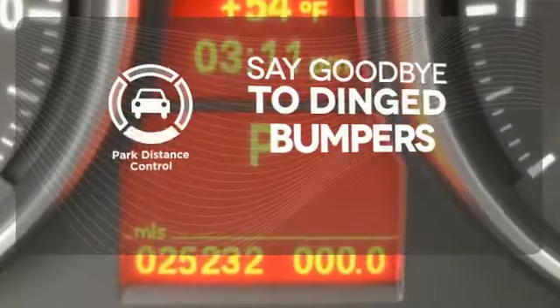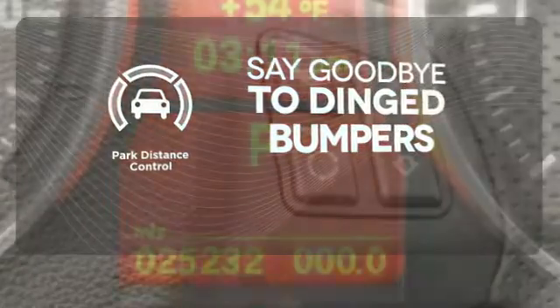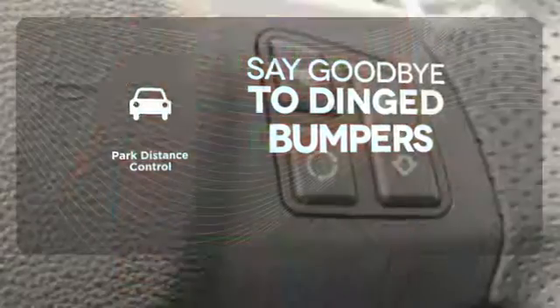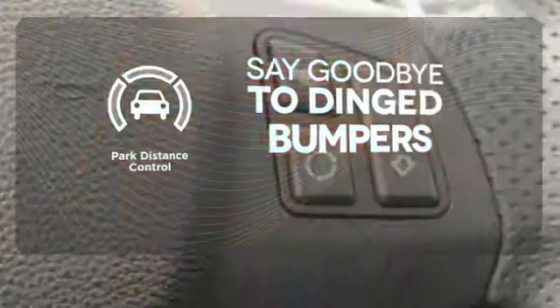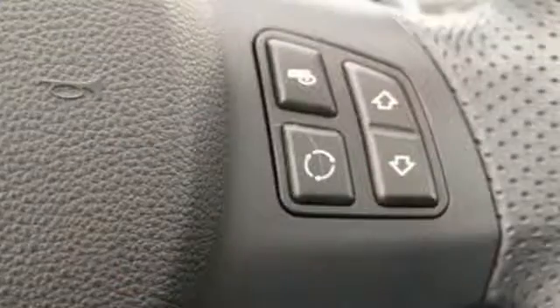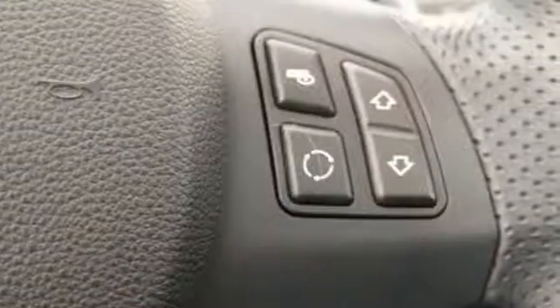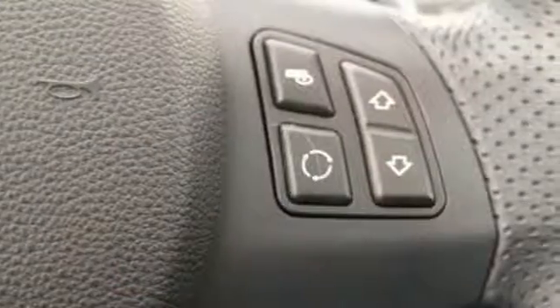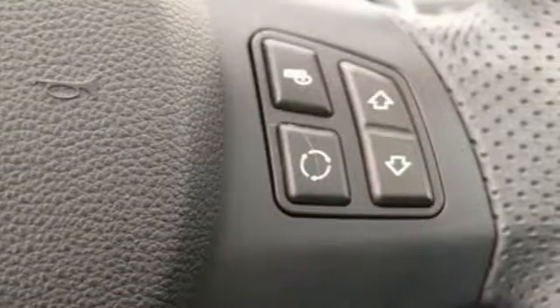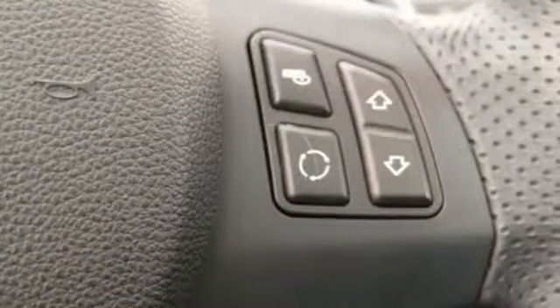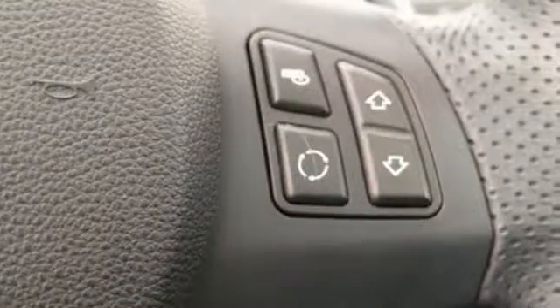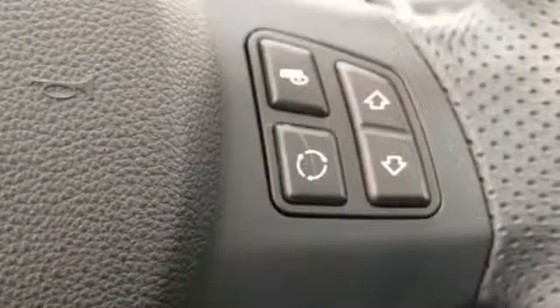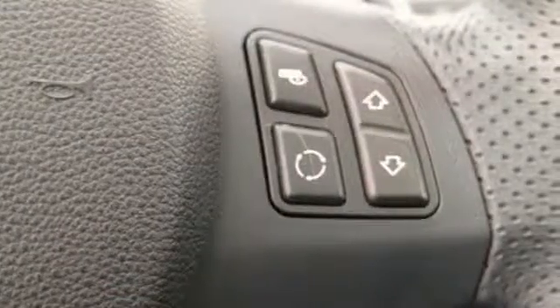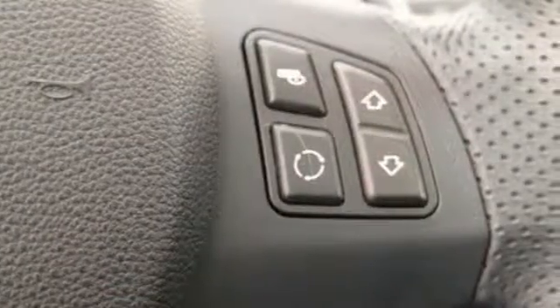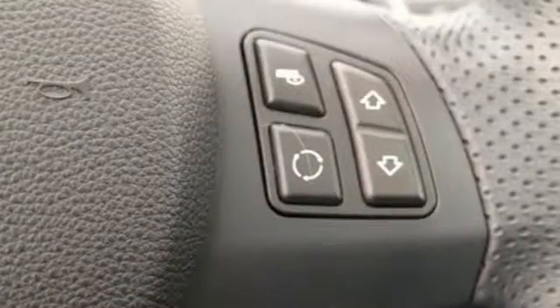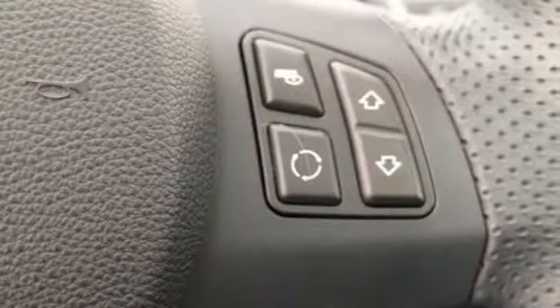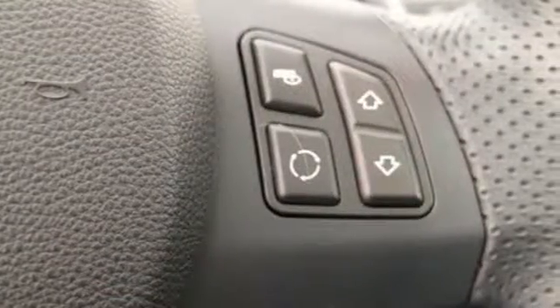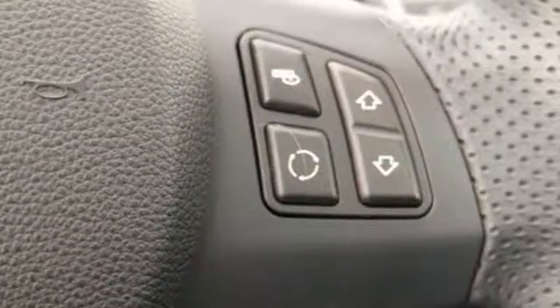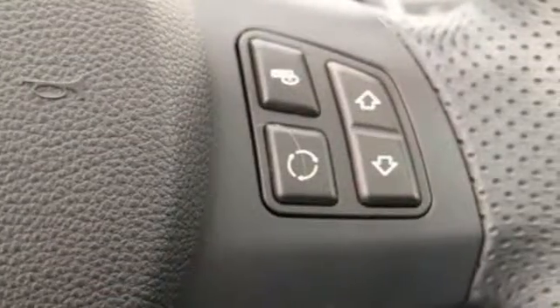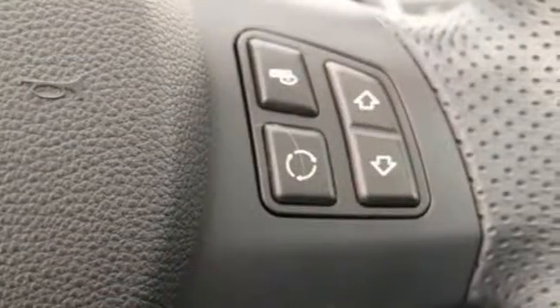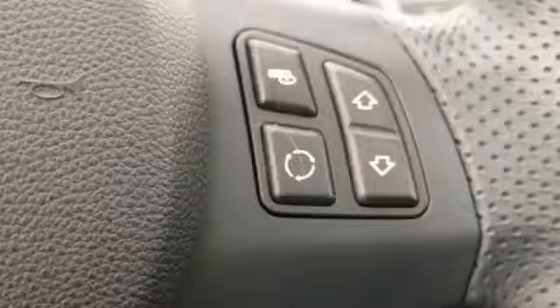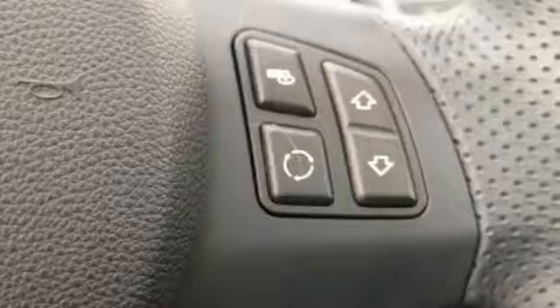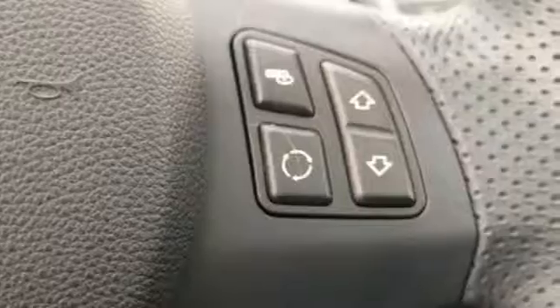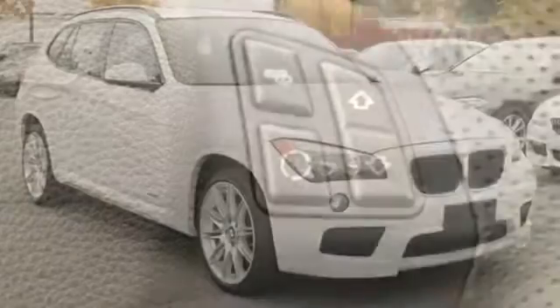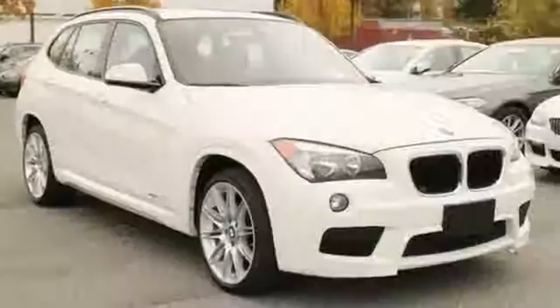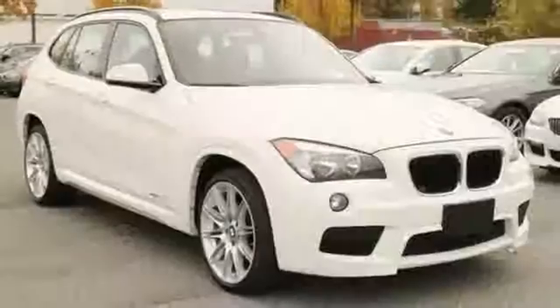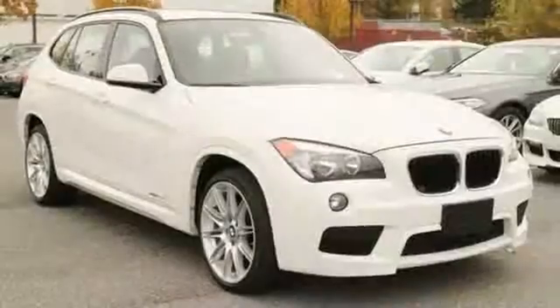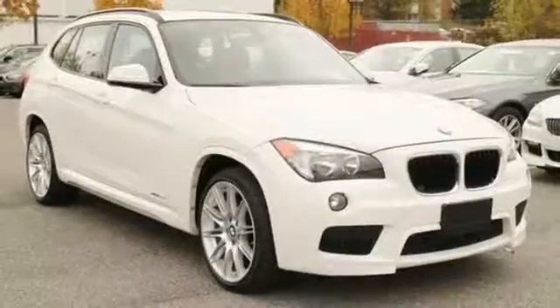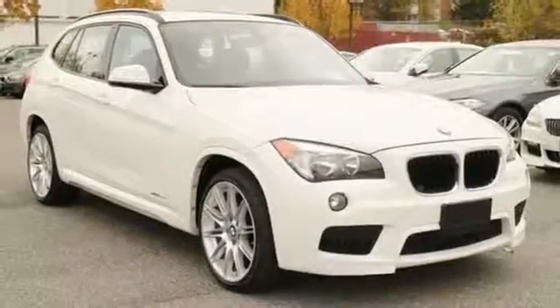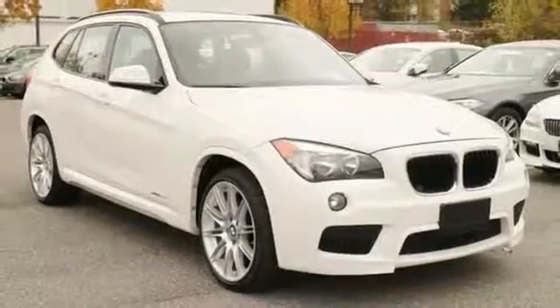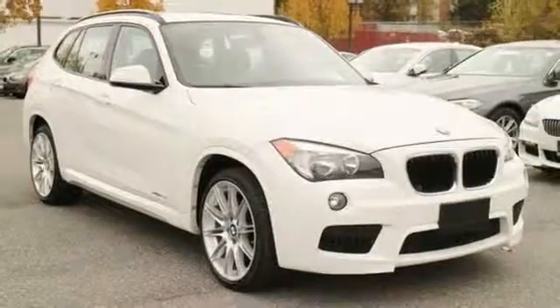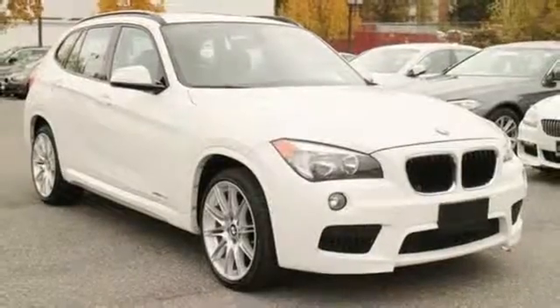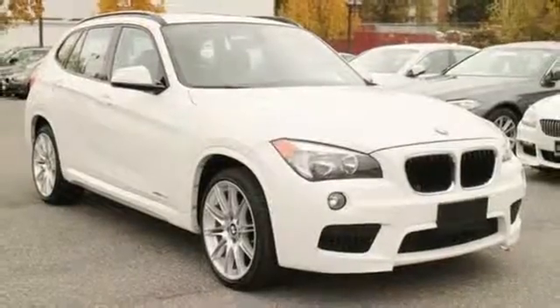The X1 may not take up much space in your driveway, but it will in your heart. Test drive it today.